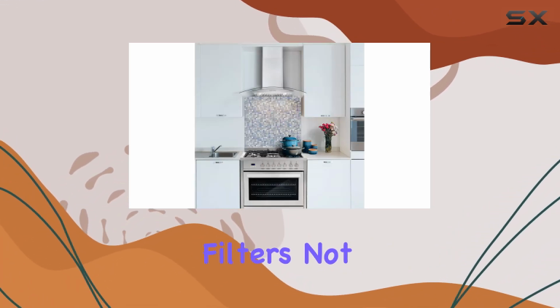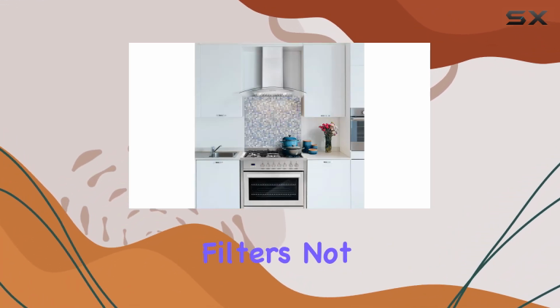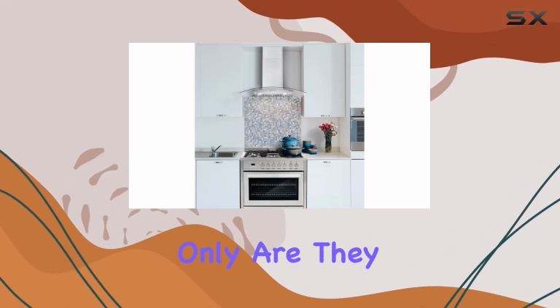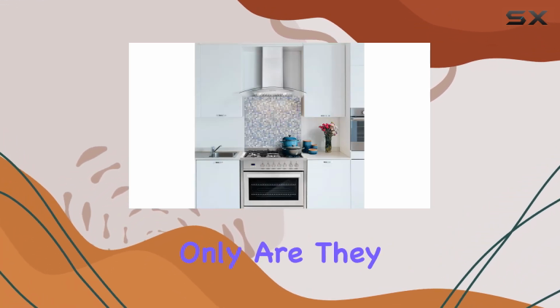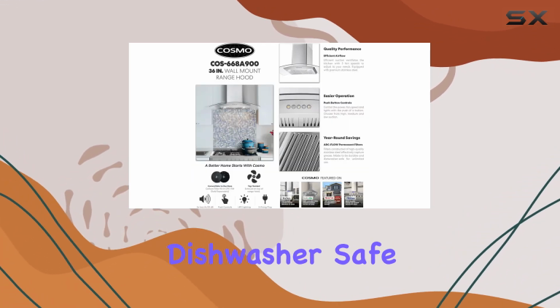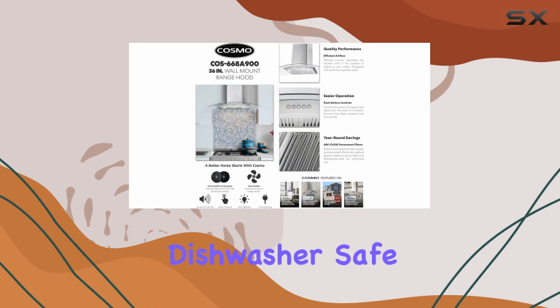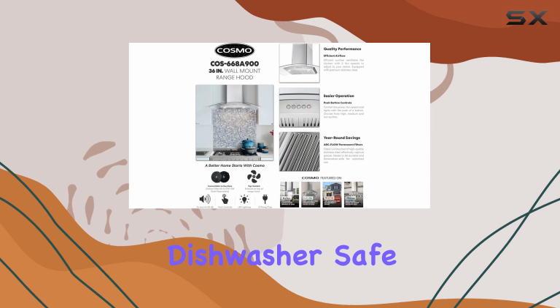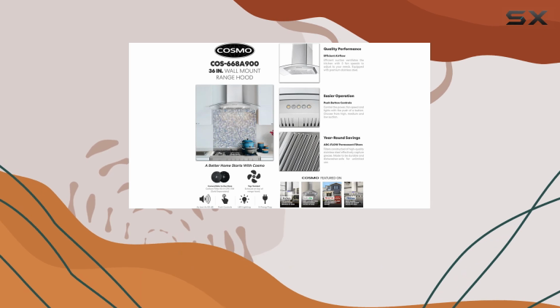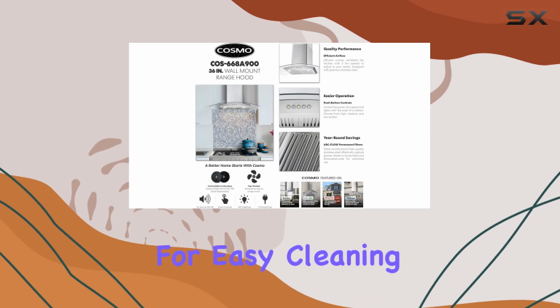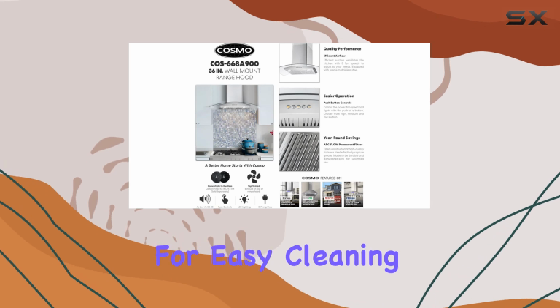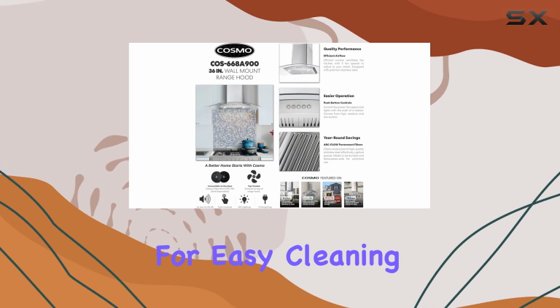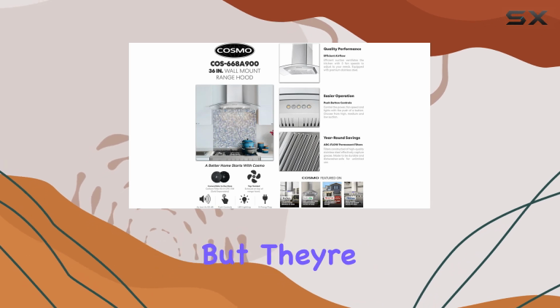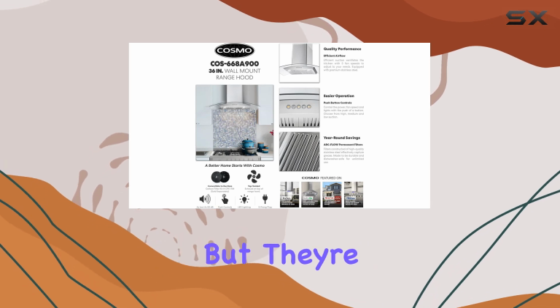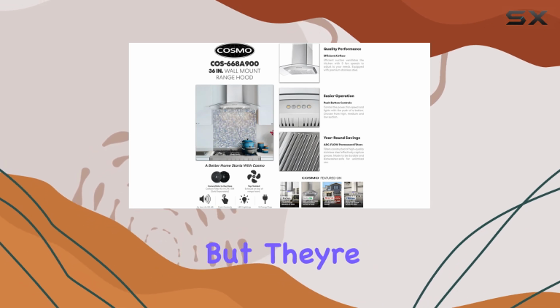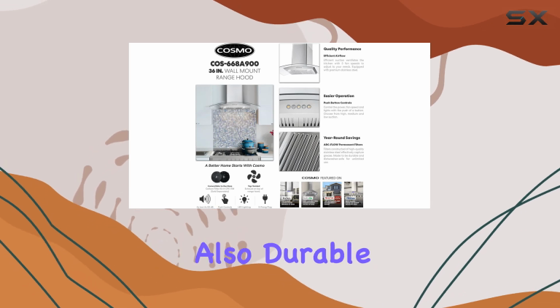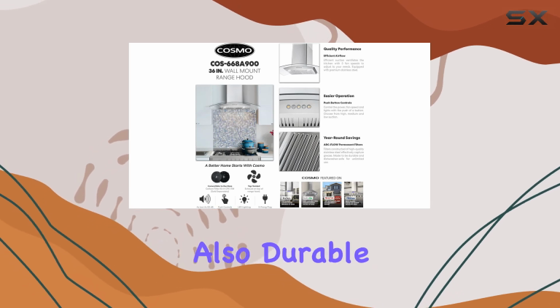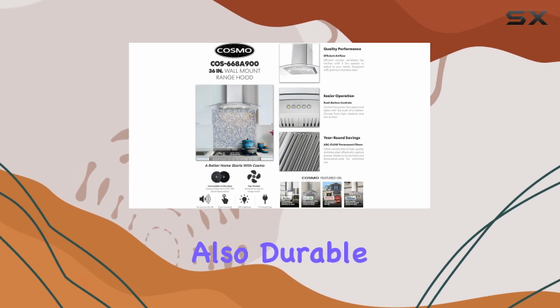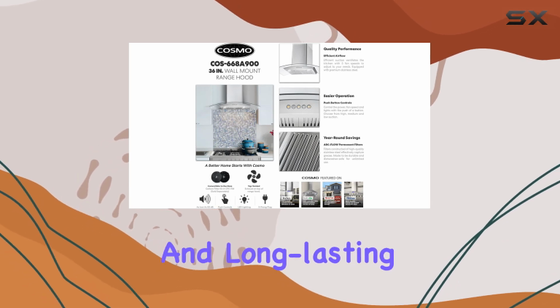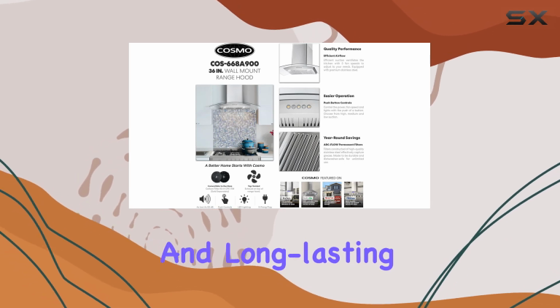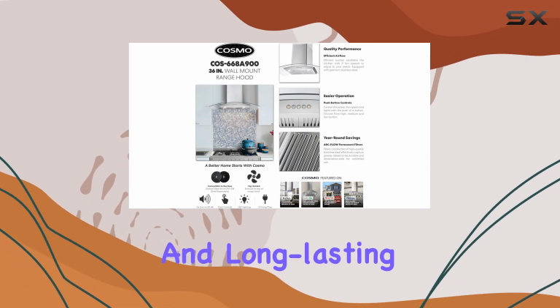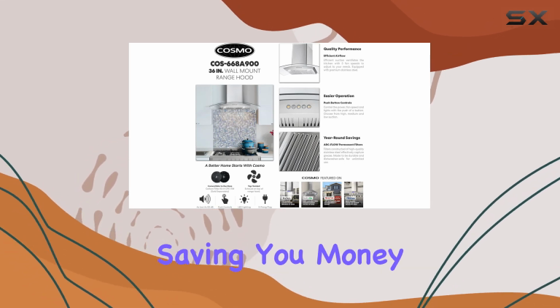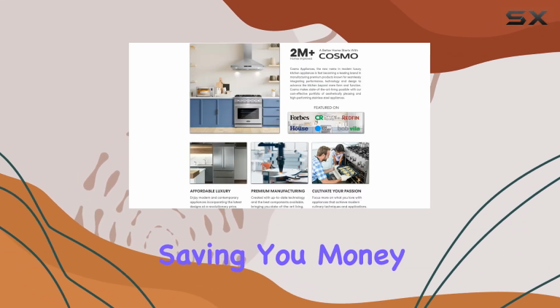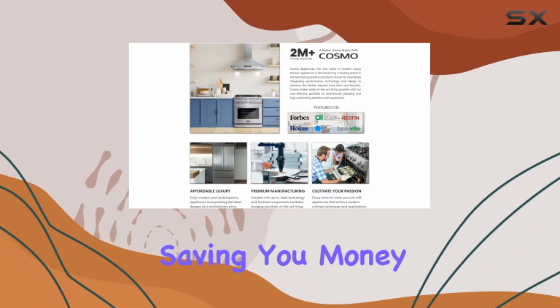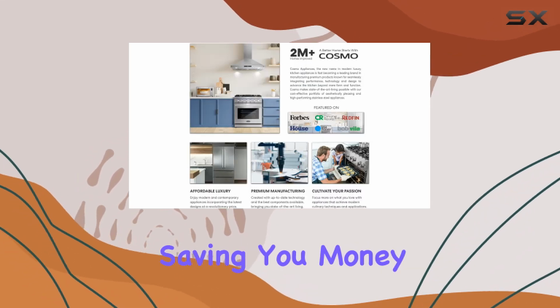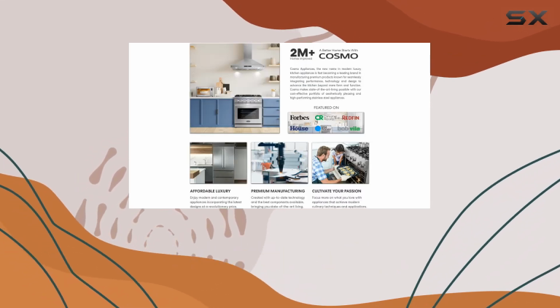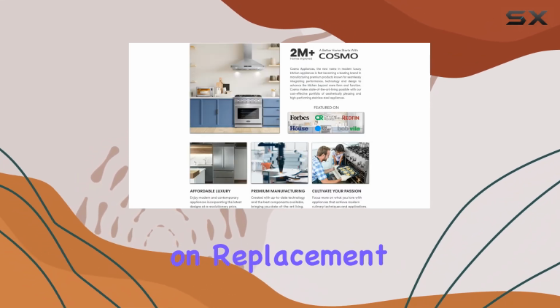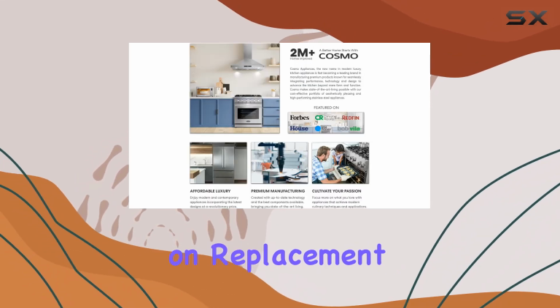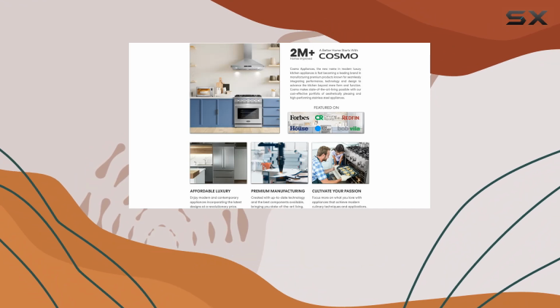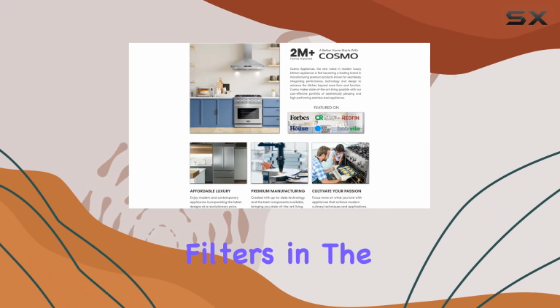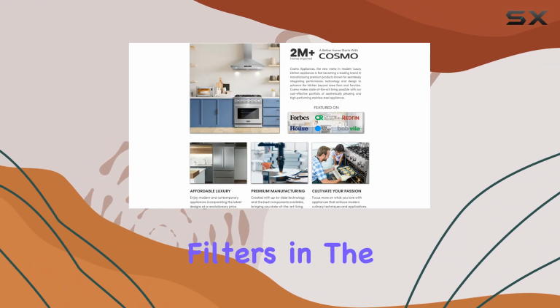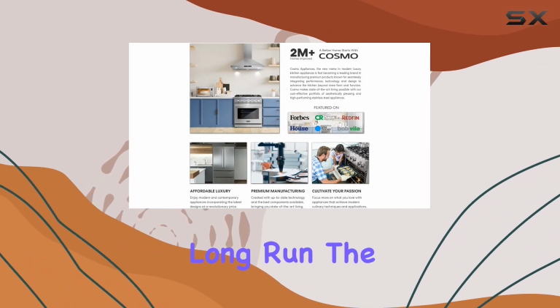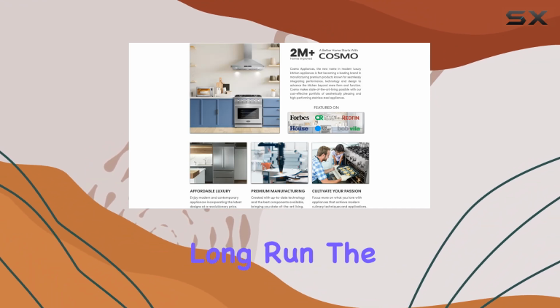One standout feature is the permanent stainless steel filters. Not only are they dishwasher safe for easy cleaning, but they're also durable and long-lasting, saving you money on replacement filters in the long run.